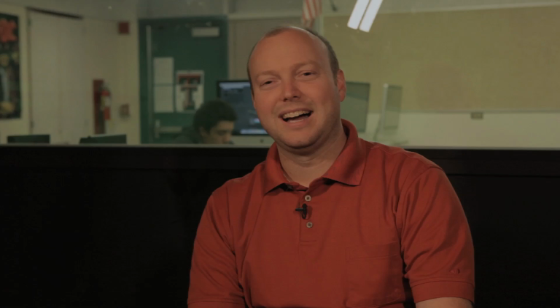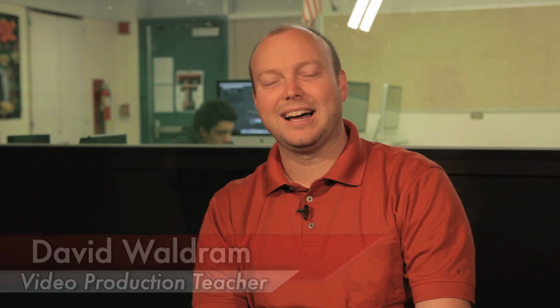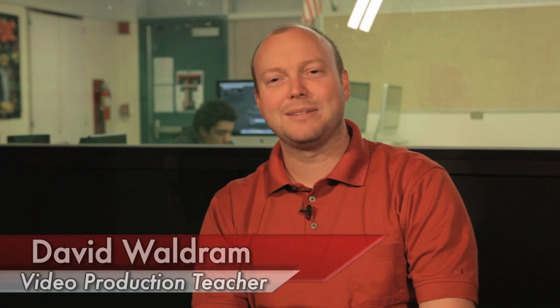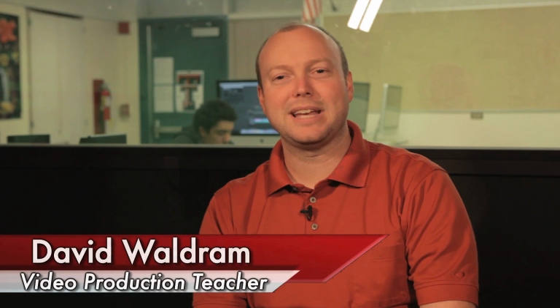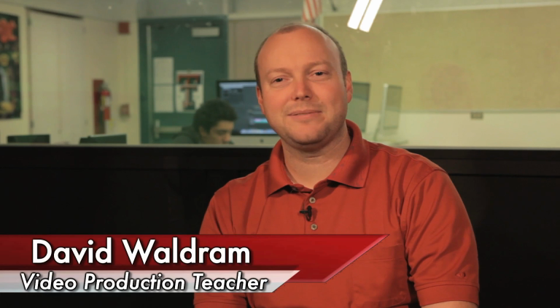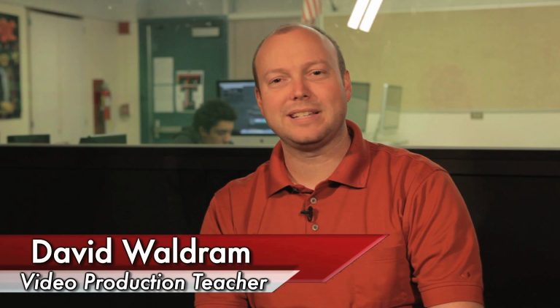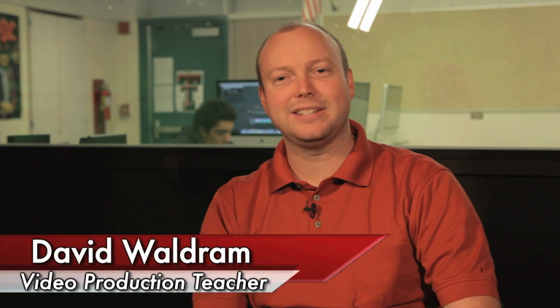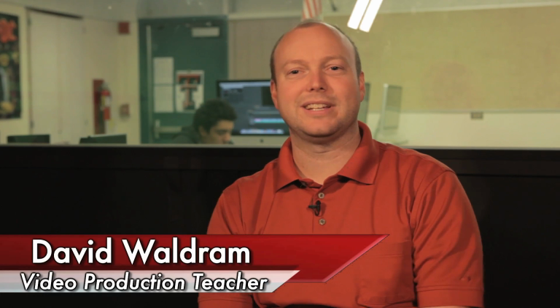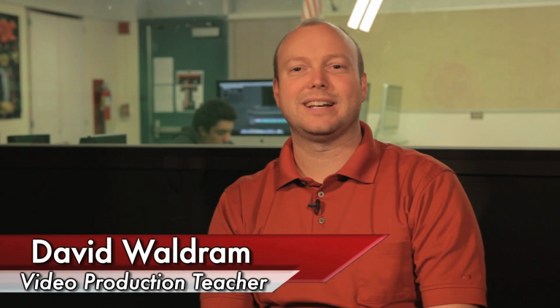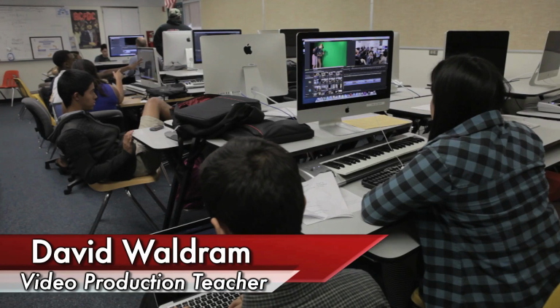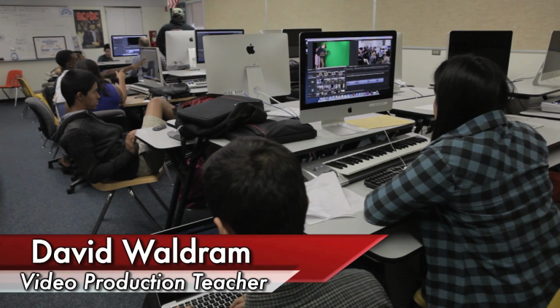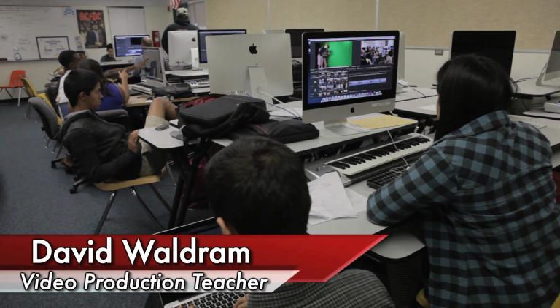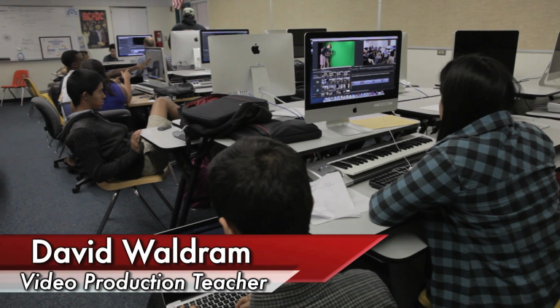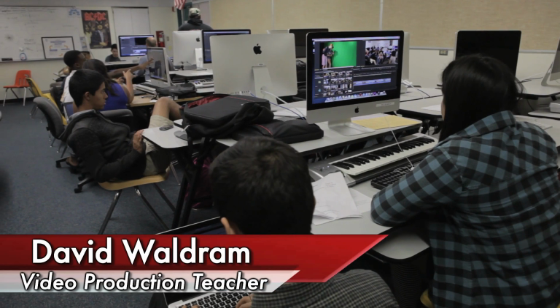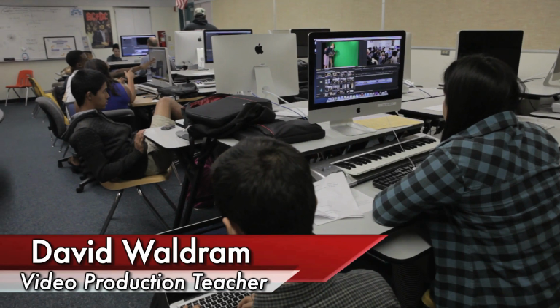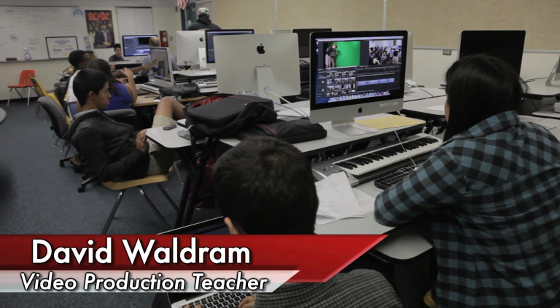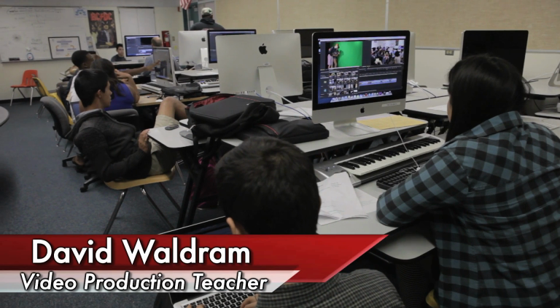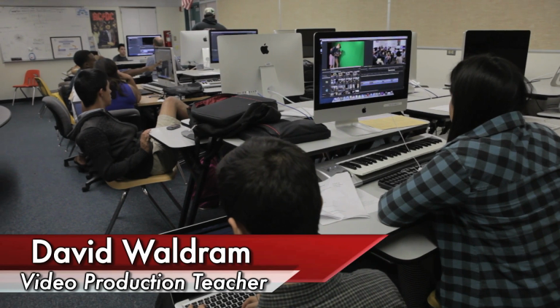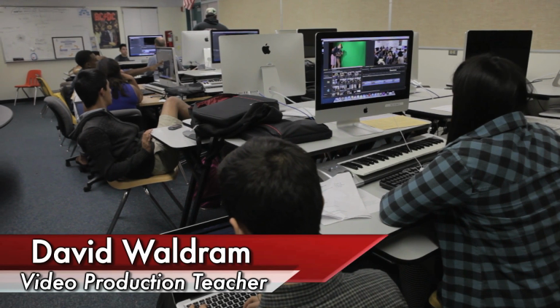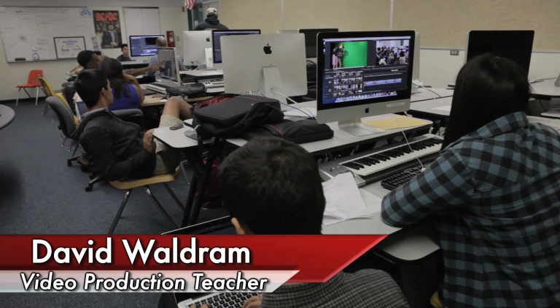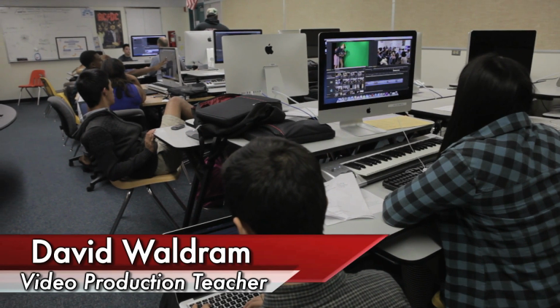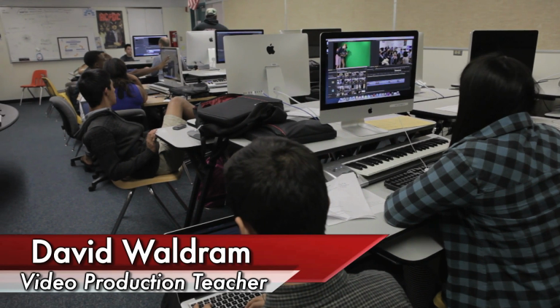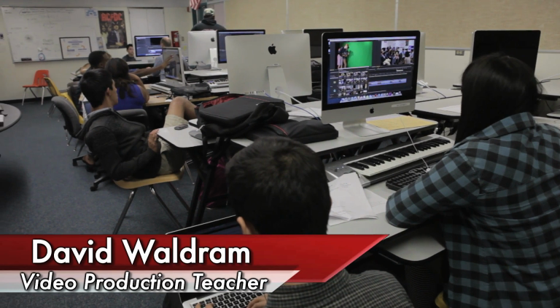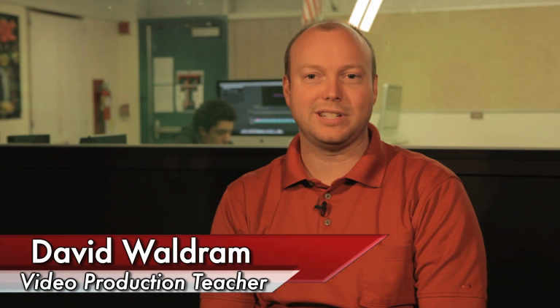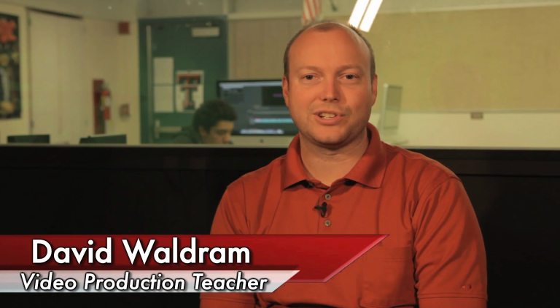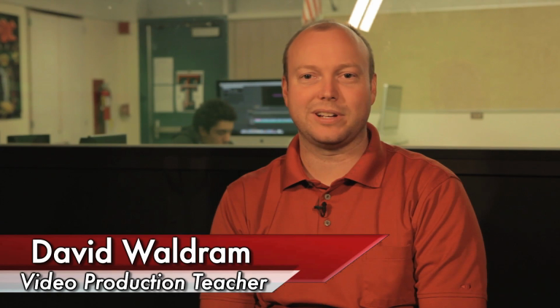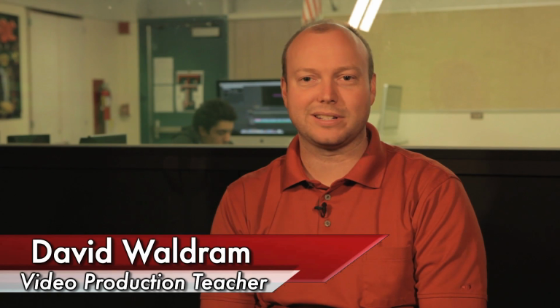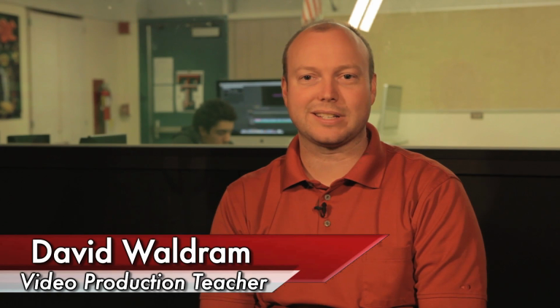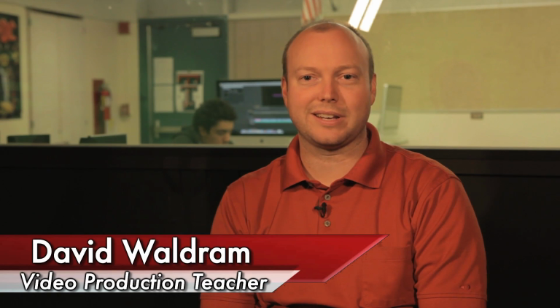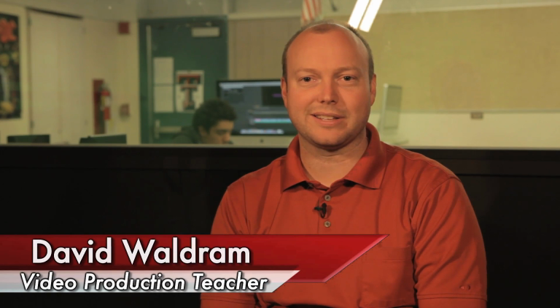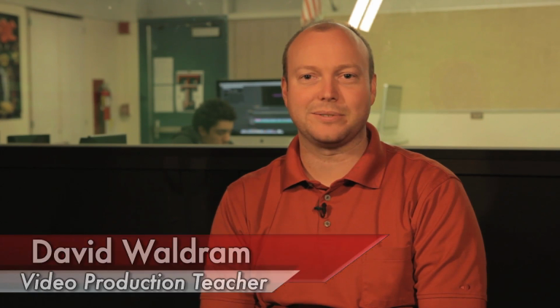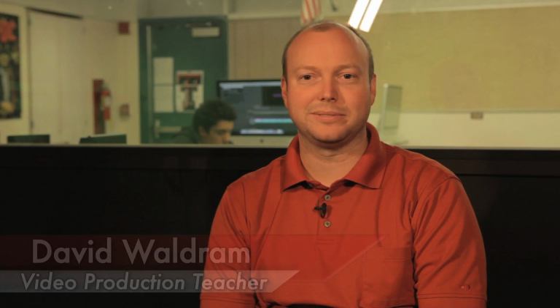Hi, I'm Dave. I teach at Tustin High School, and I'm the video production teacher here.